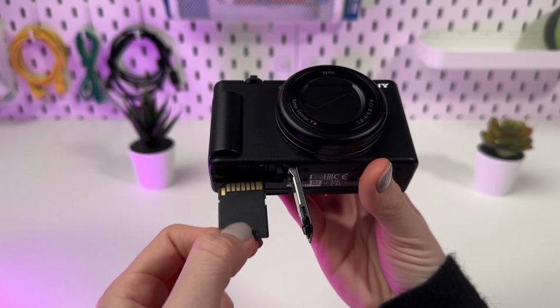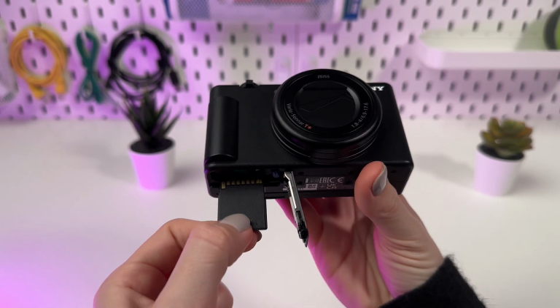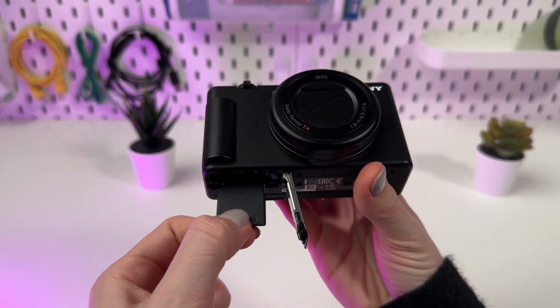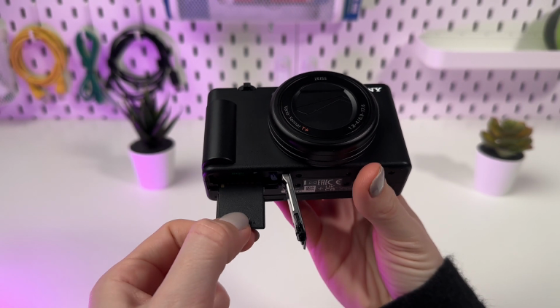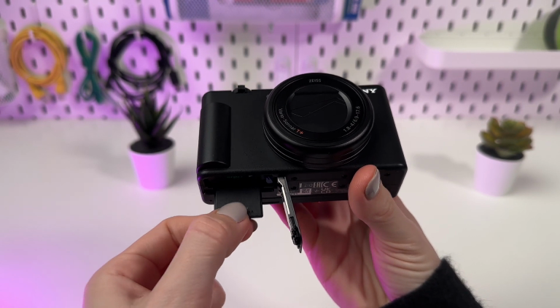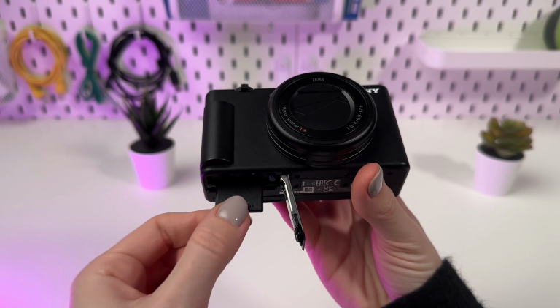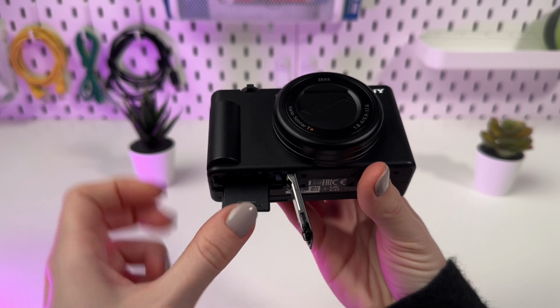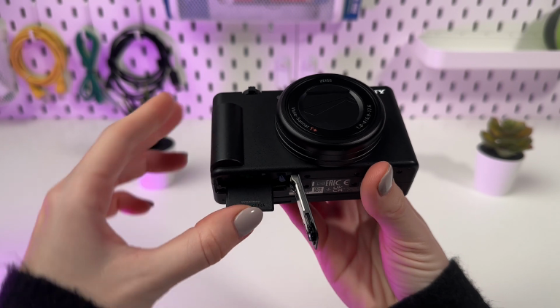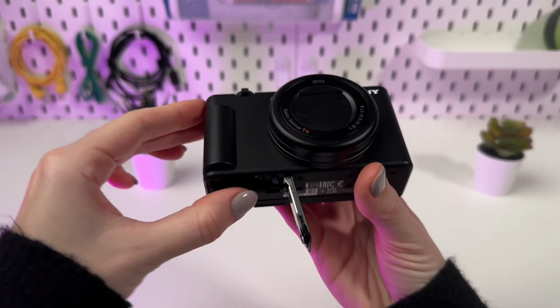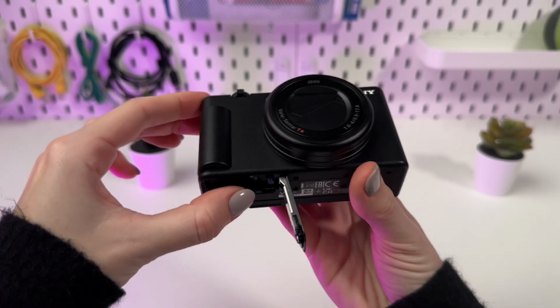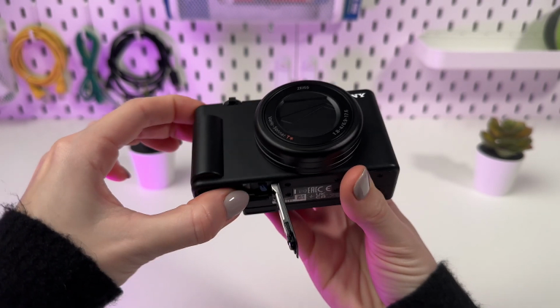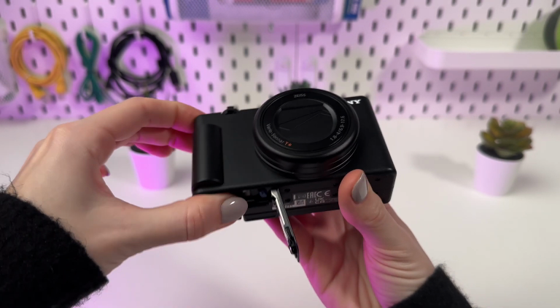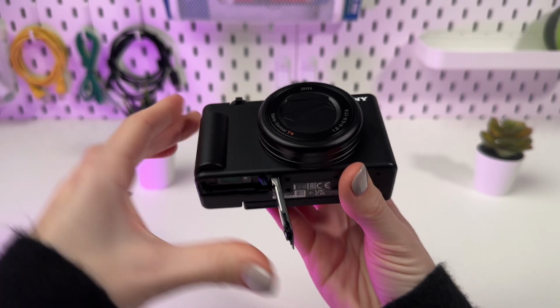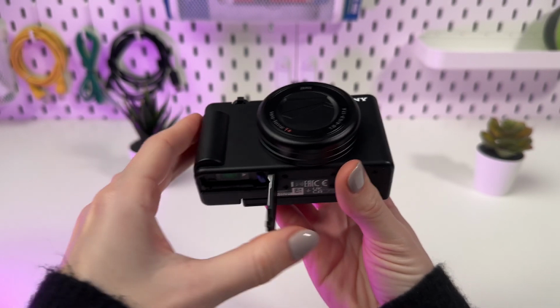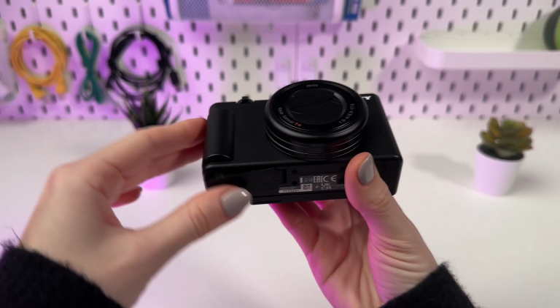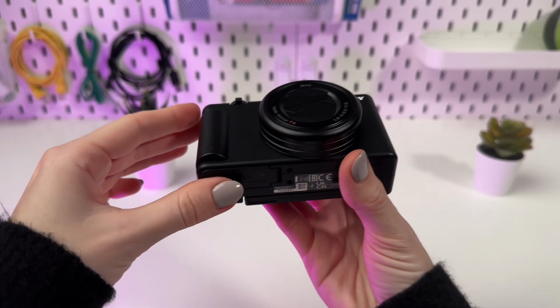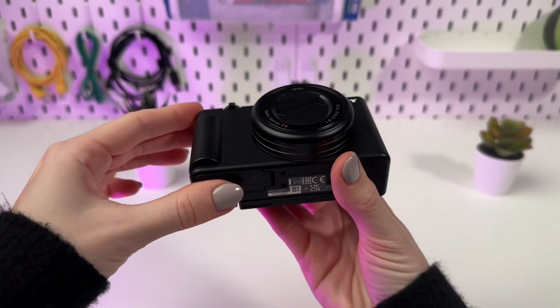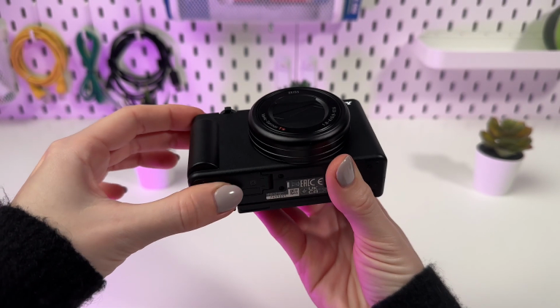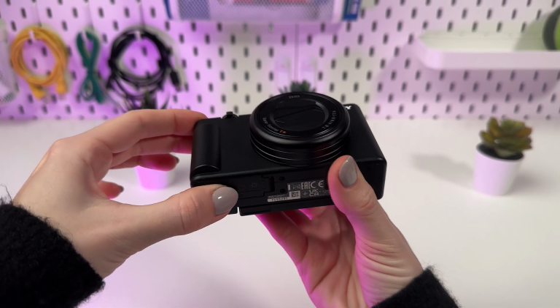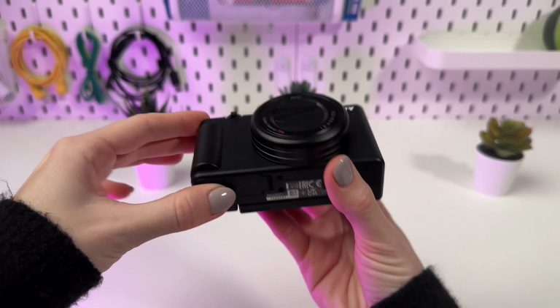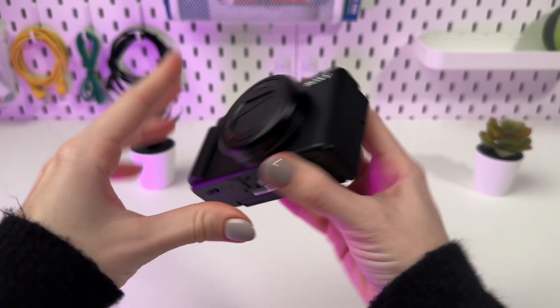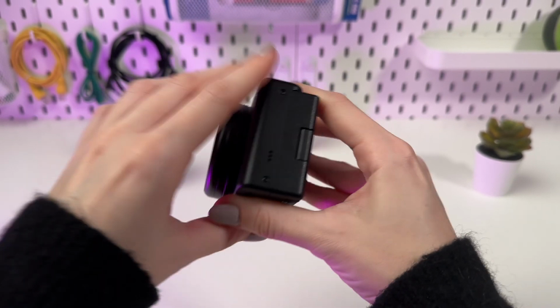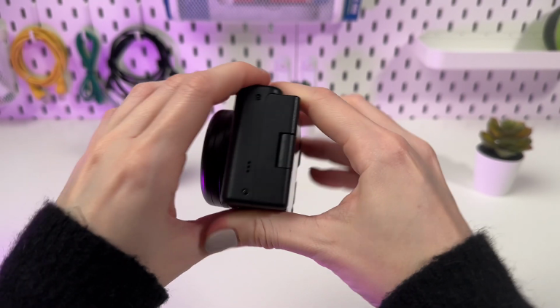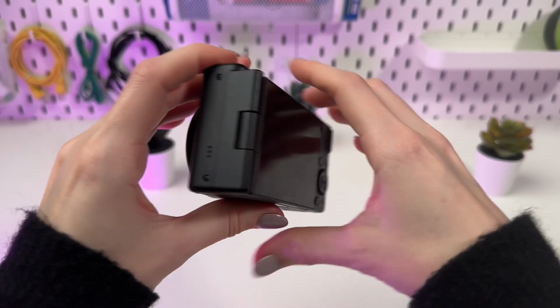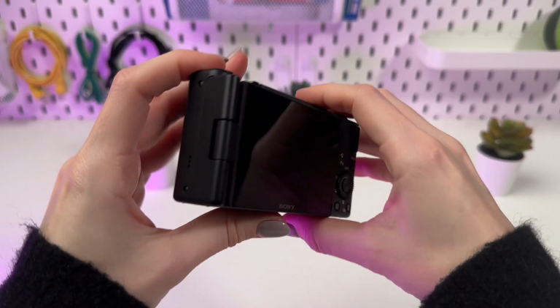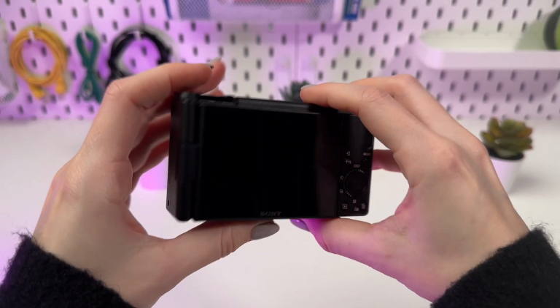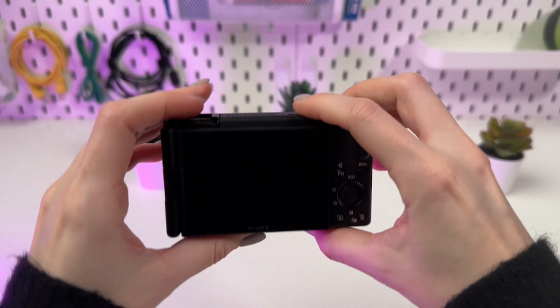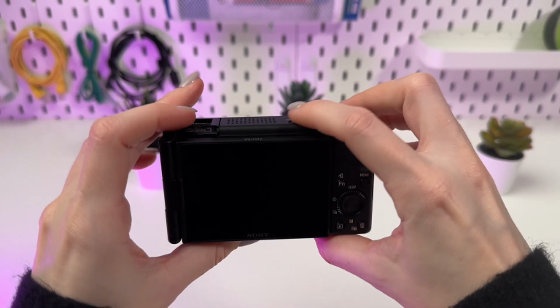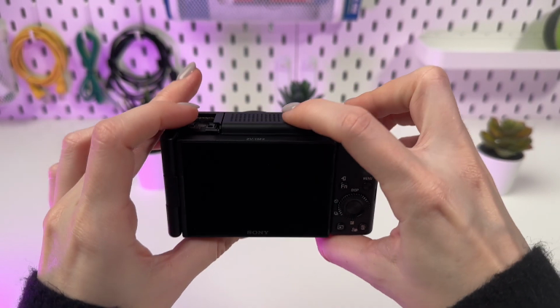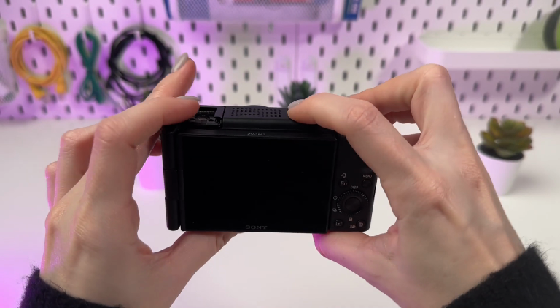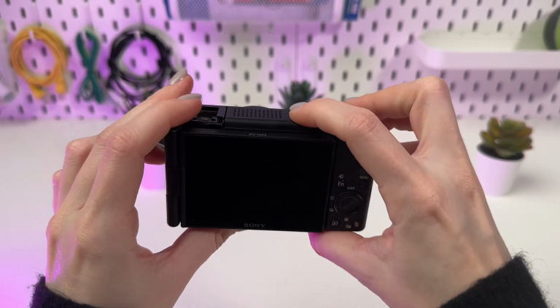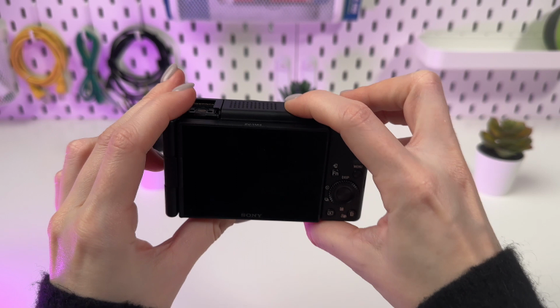Before starting, make sure you have saved all the necessary files from the SD card, as formatting will completely delete all data.